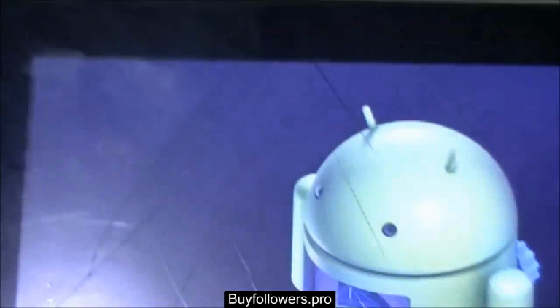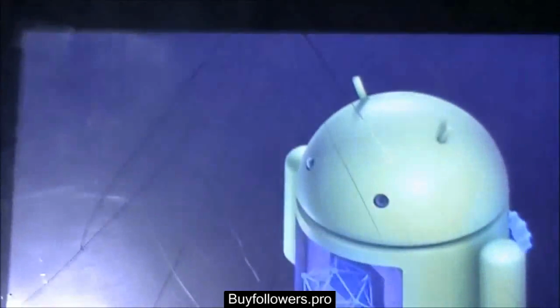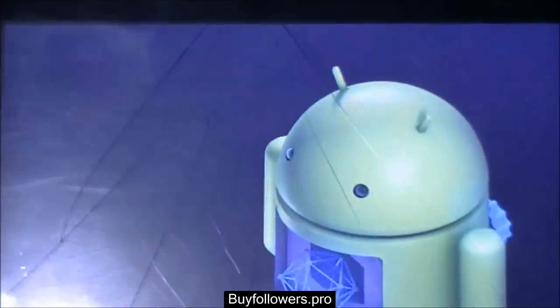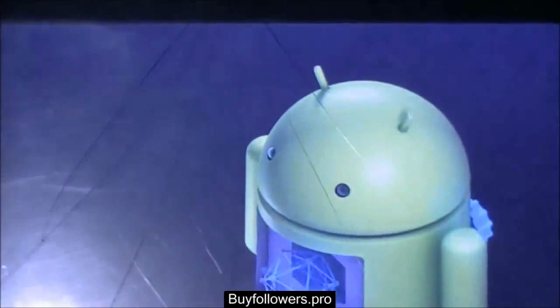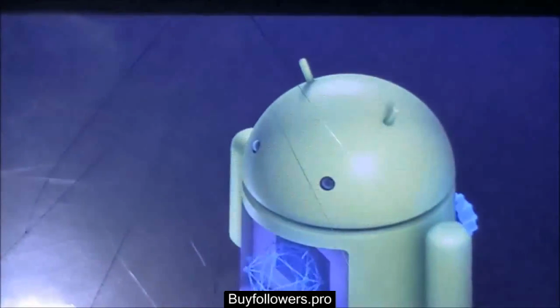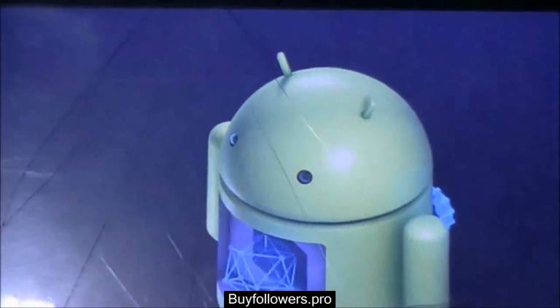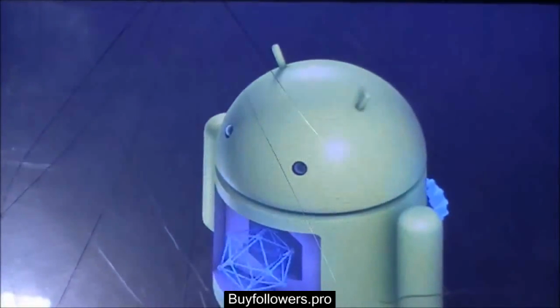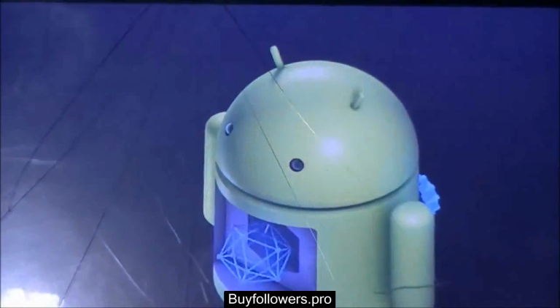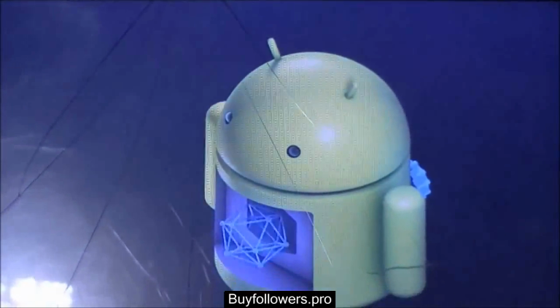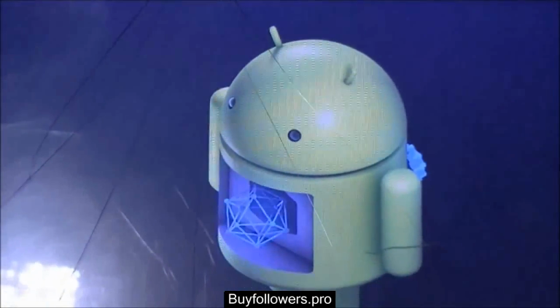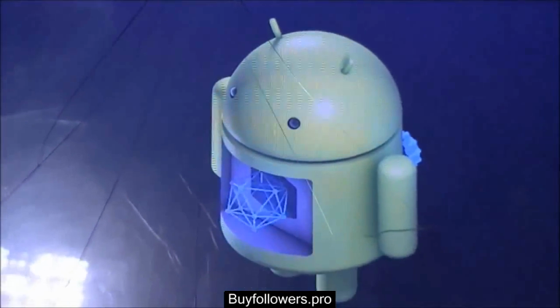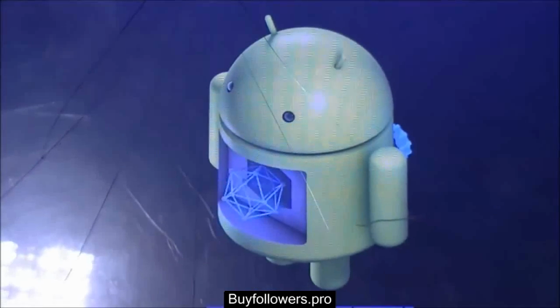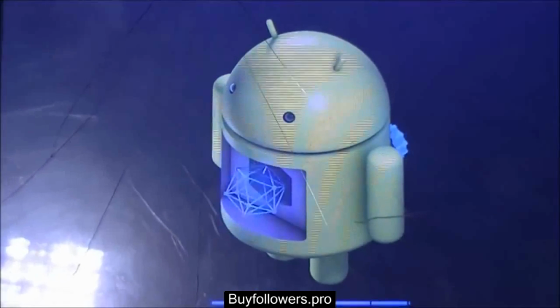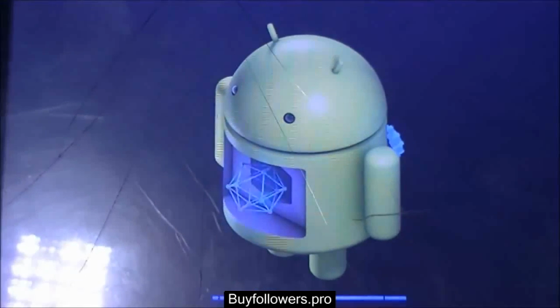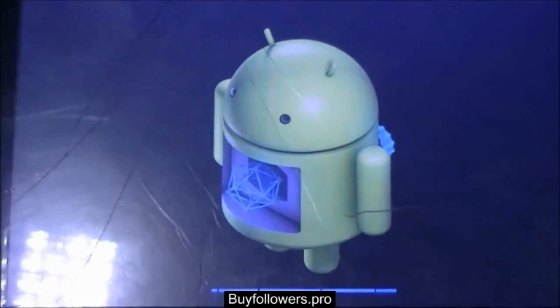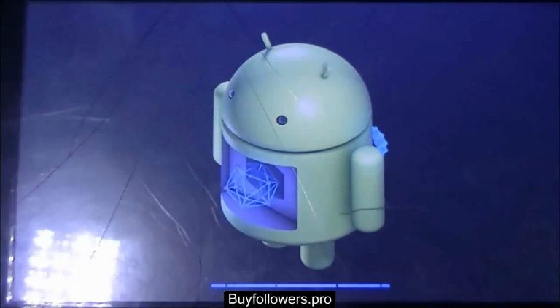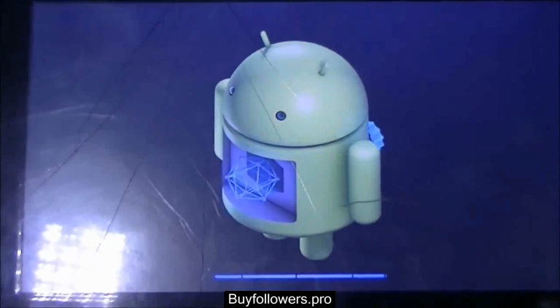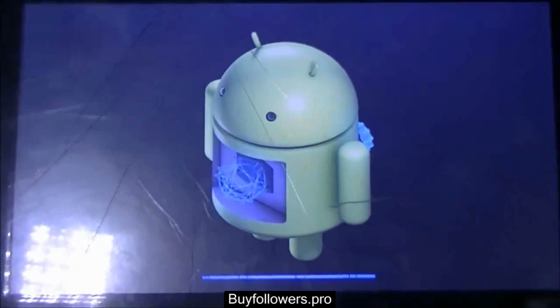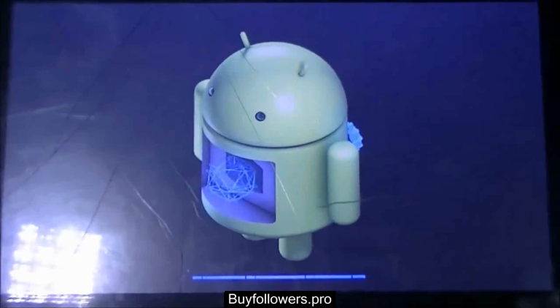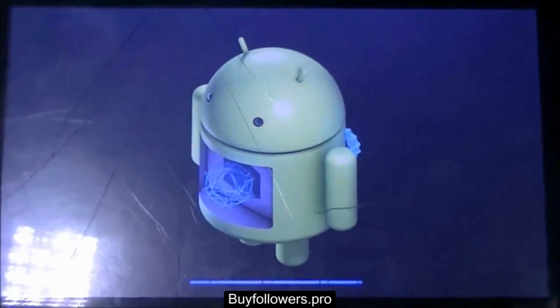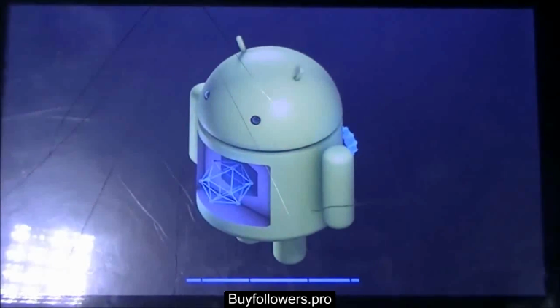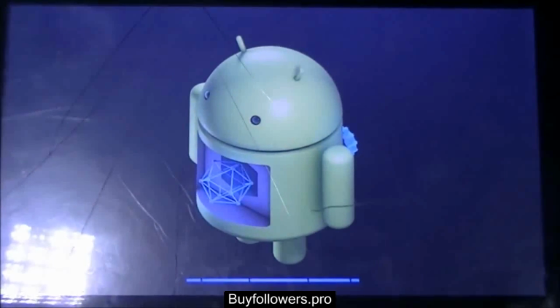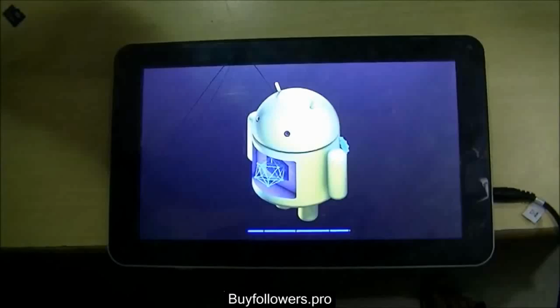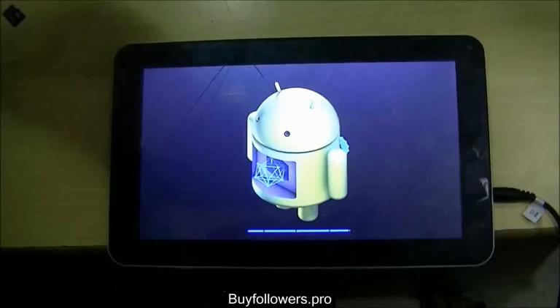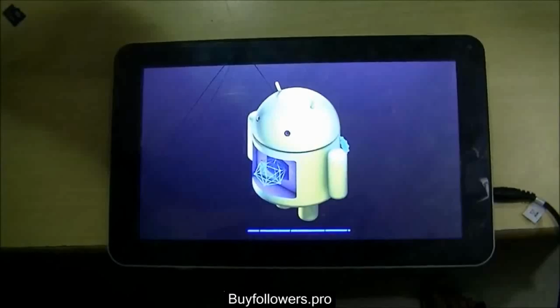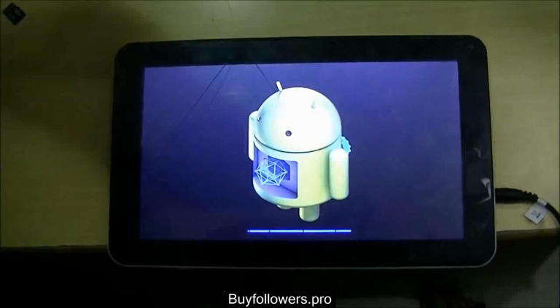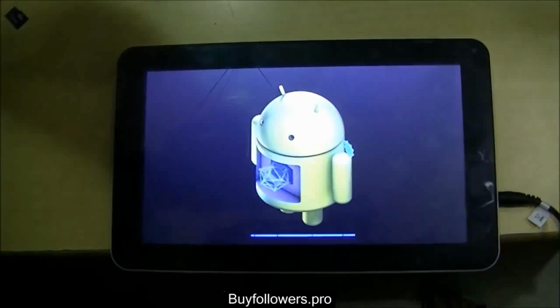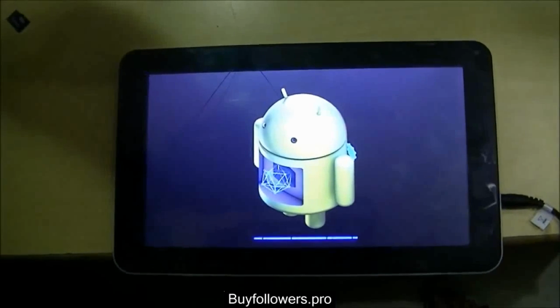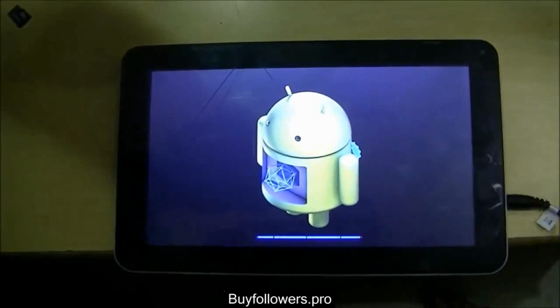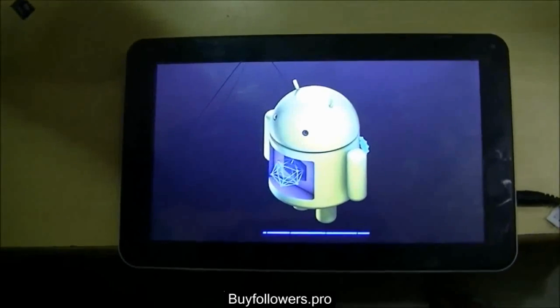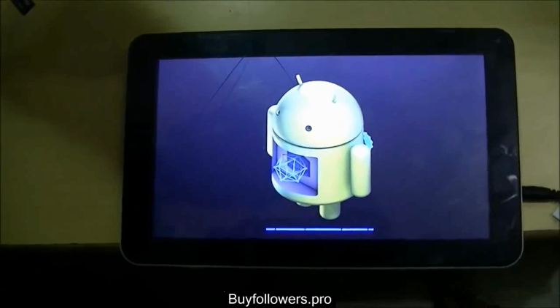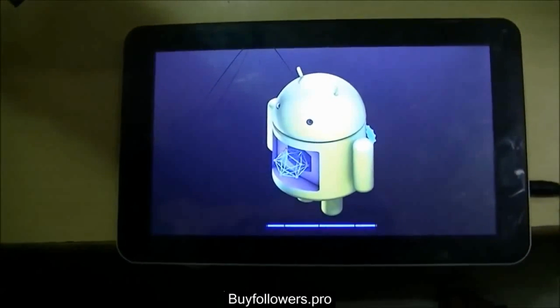First, the recovery is being made and the tablet starts booting in the recovery mode.